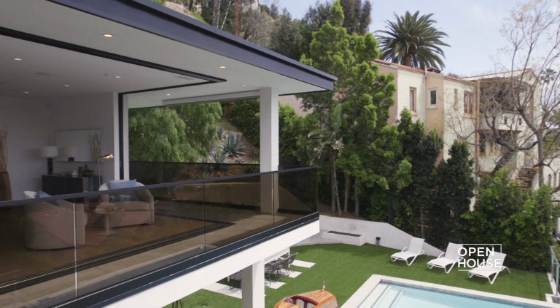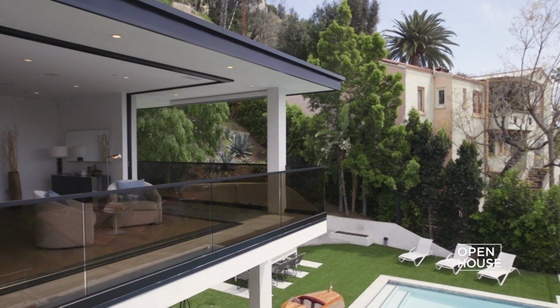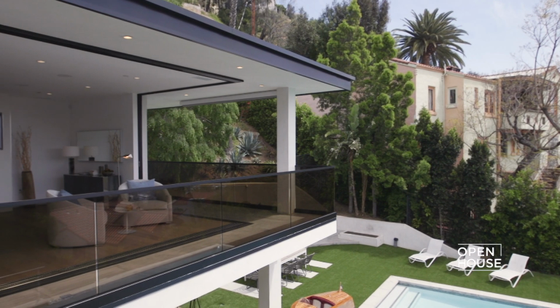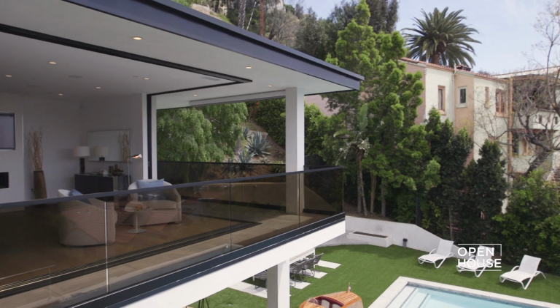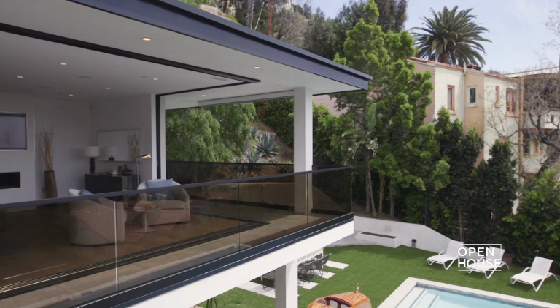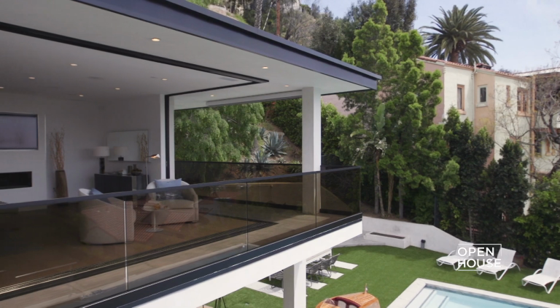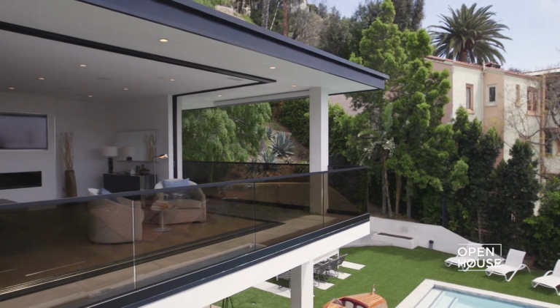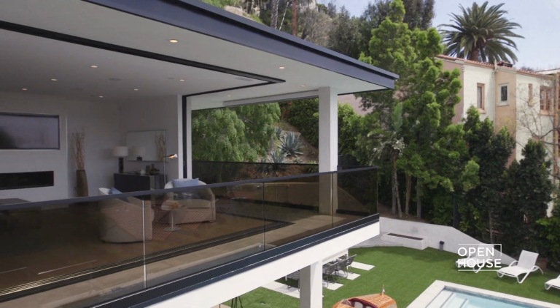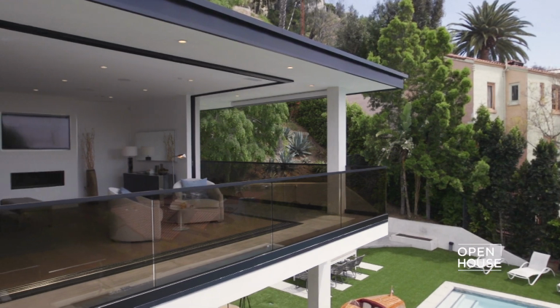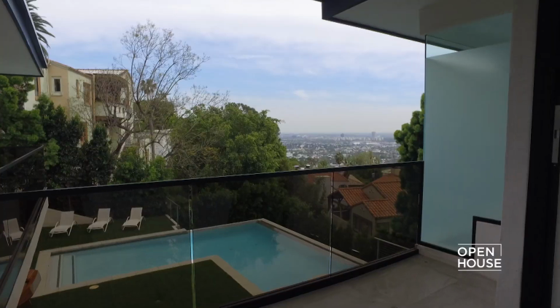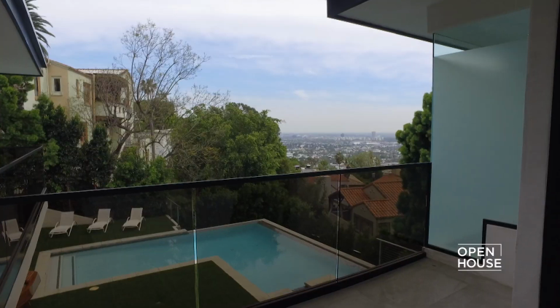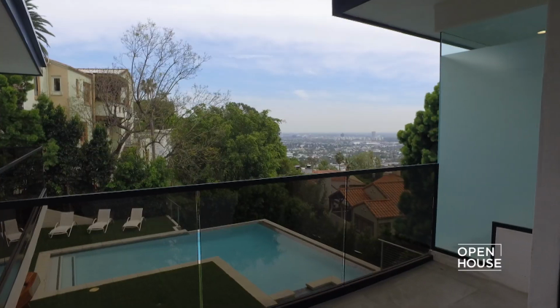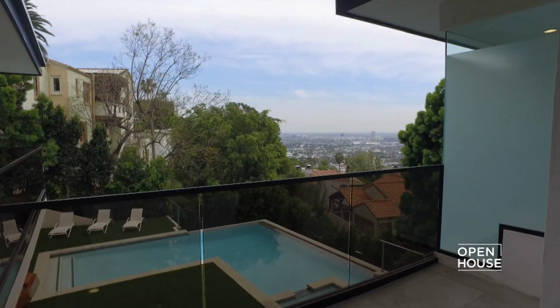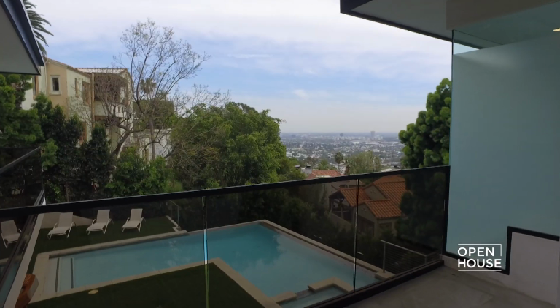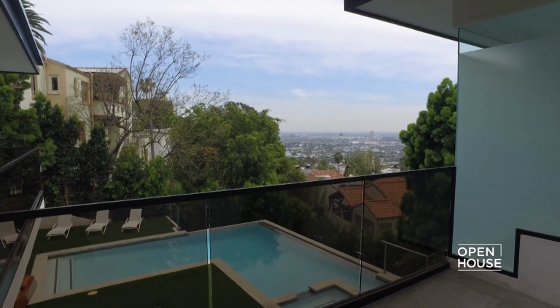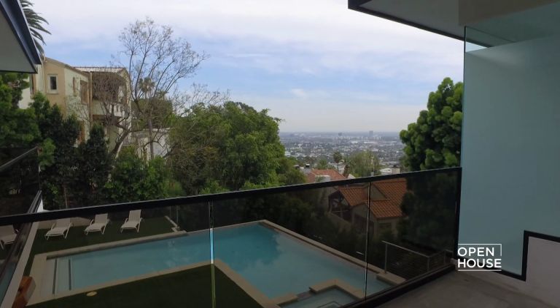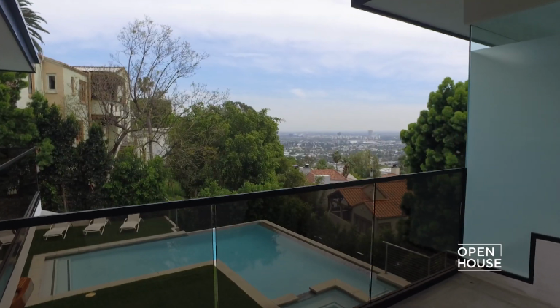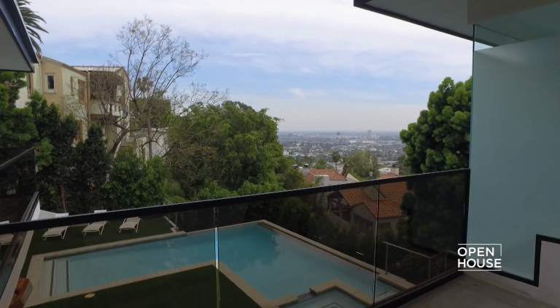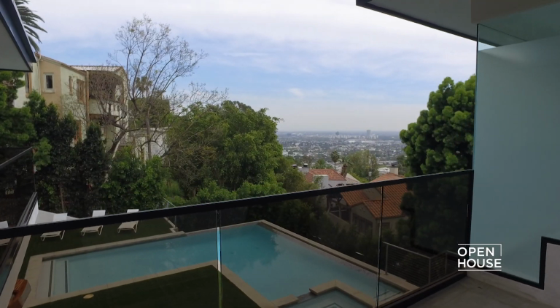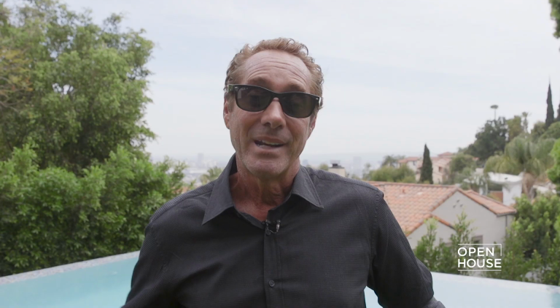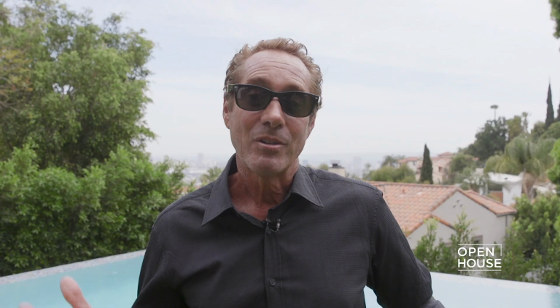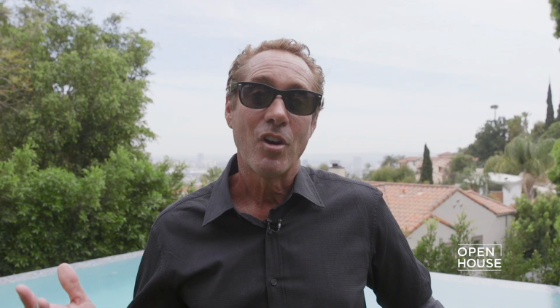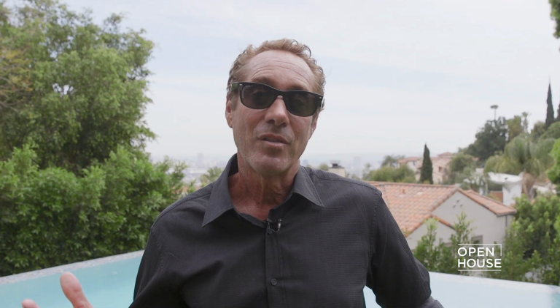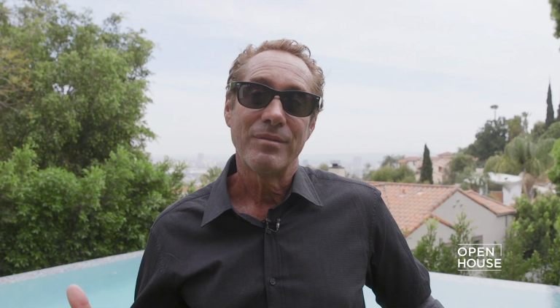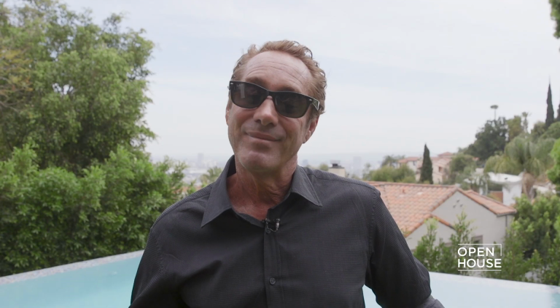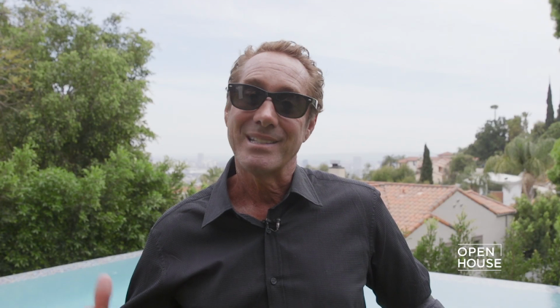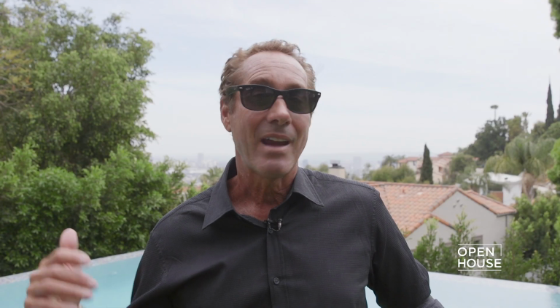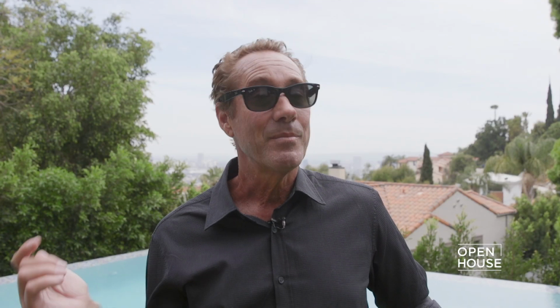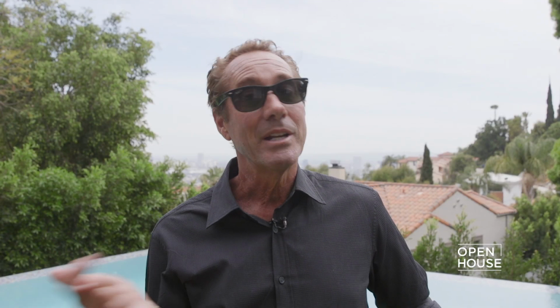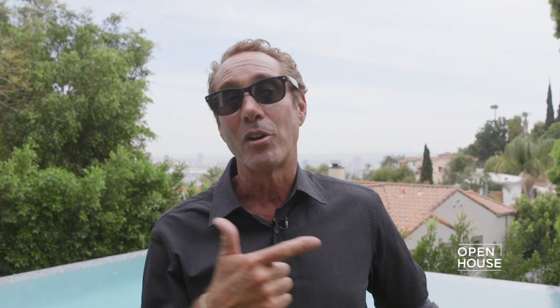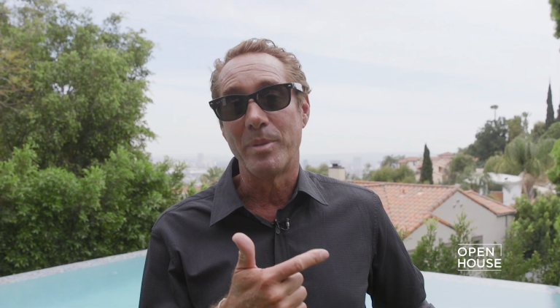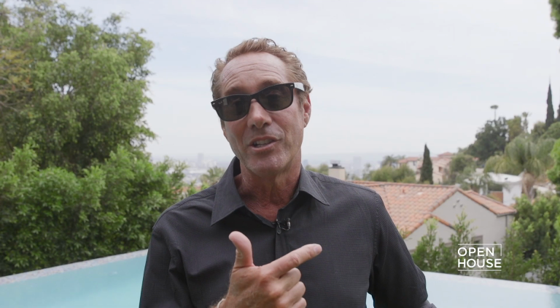I hope you guys enjoyed this tour of the Hollywood Showplace. But now it's over — it's time for me to go to the beach.